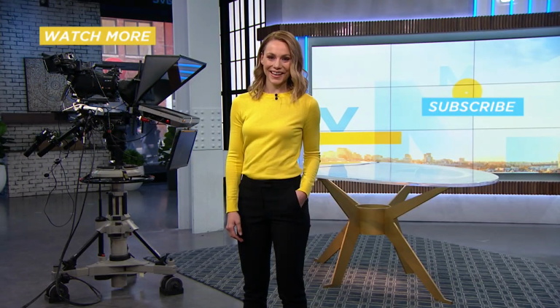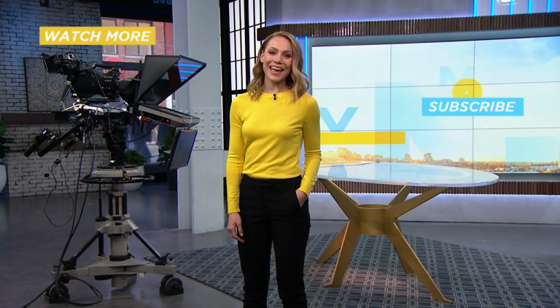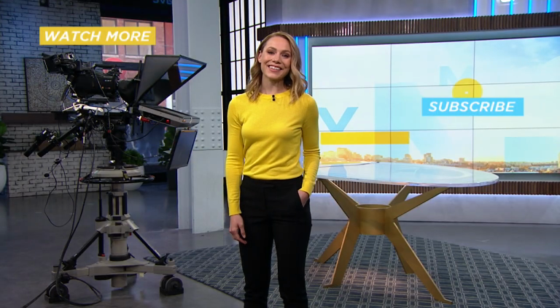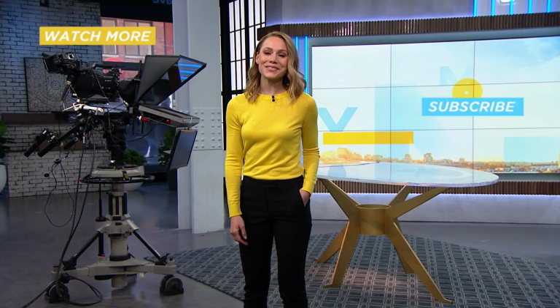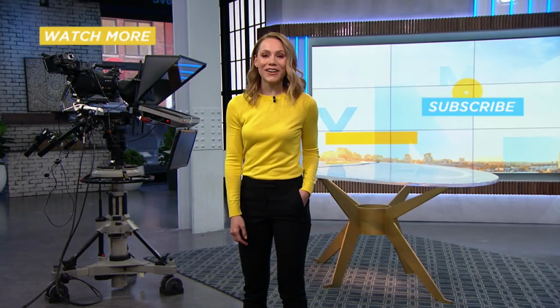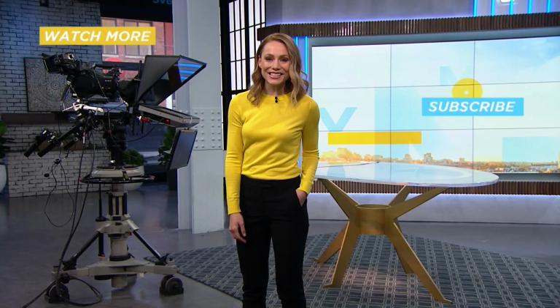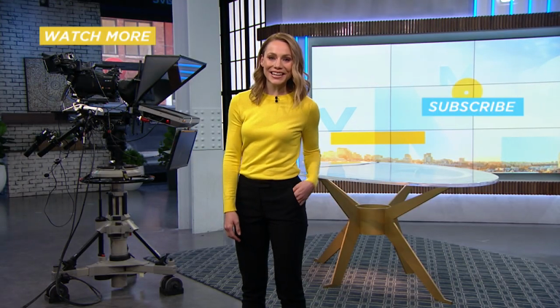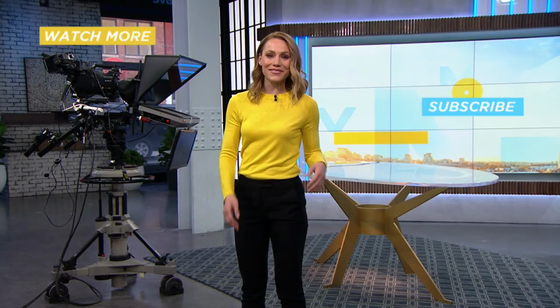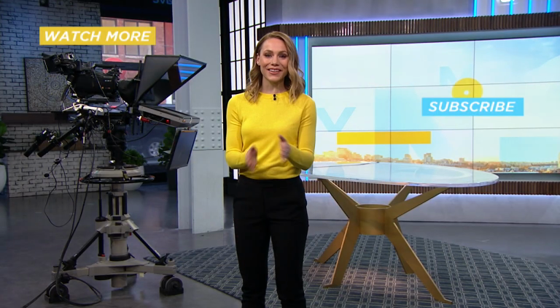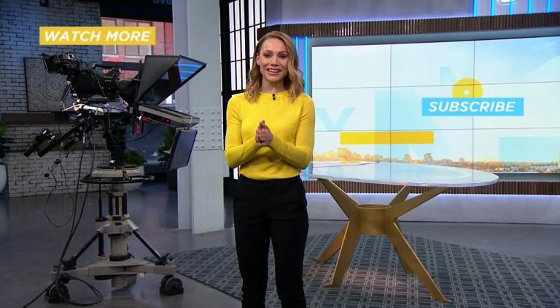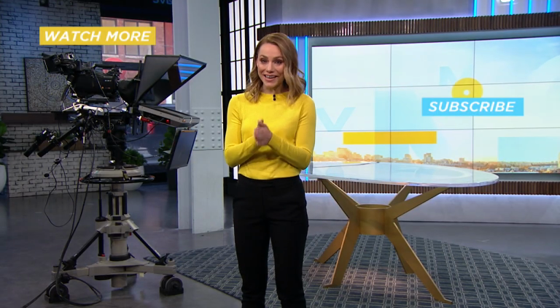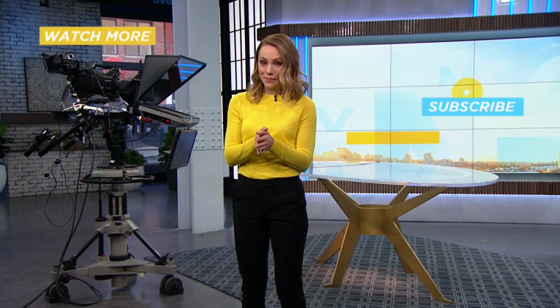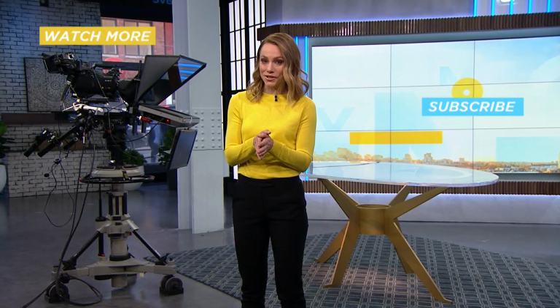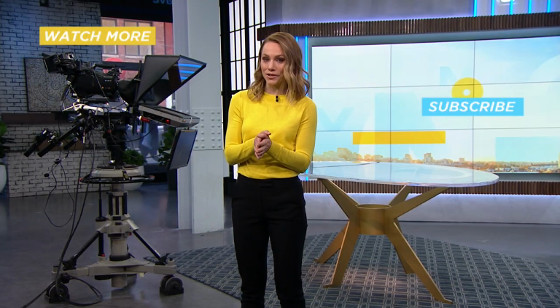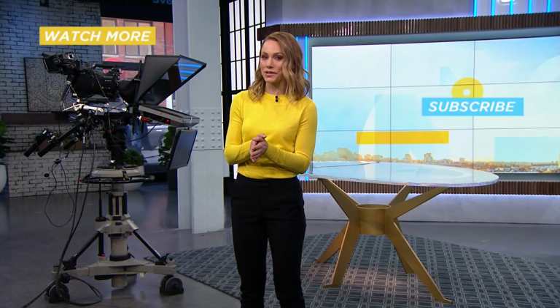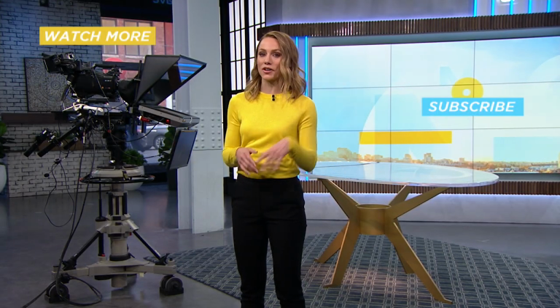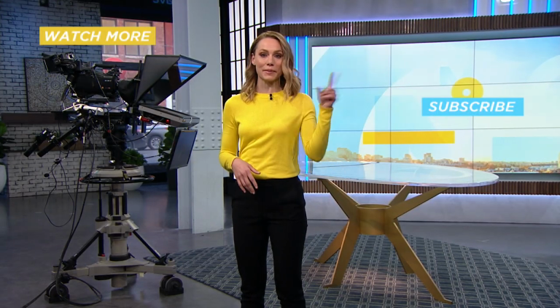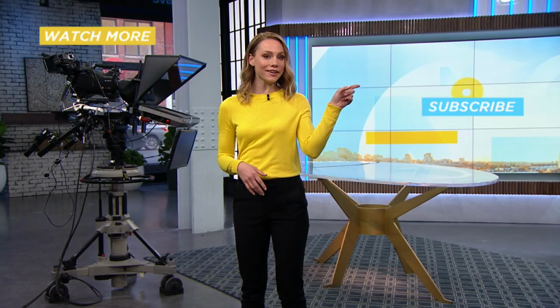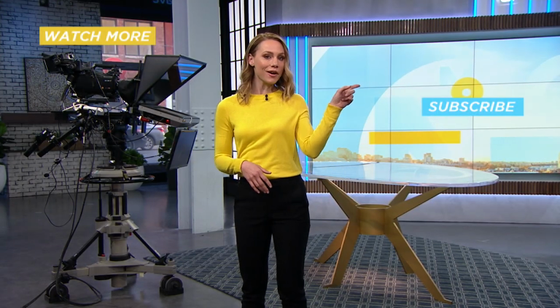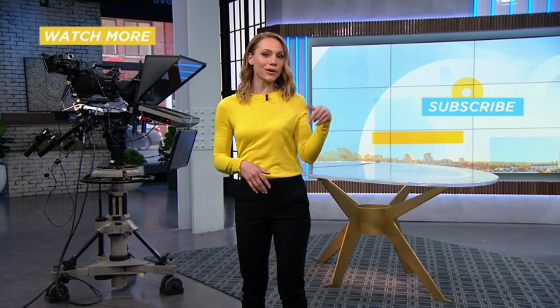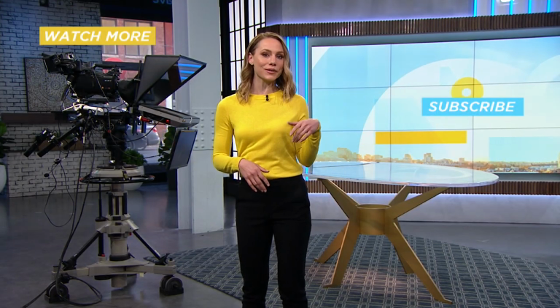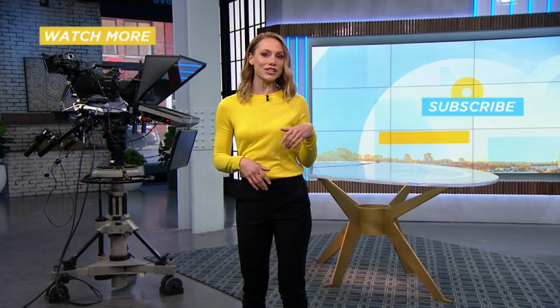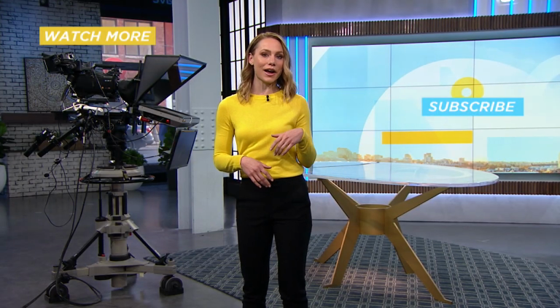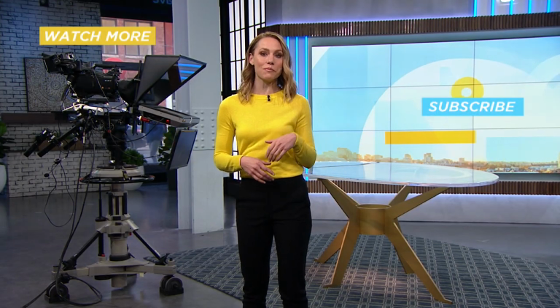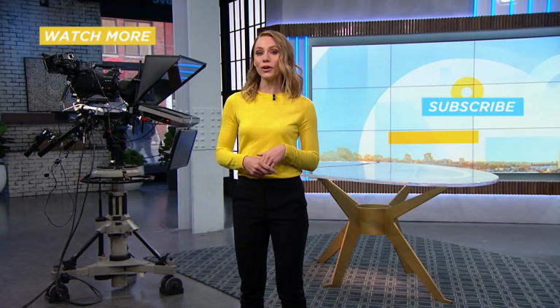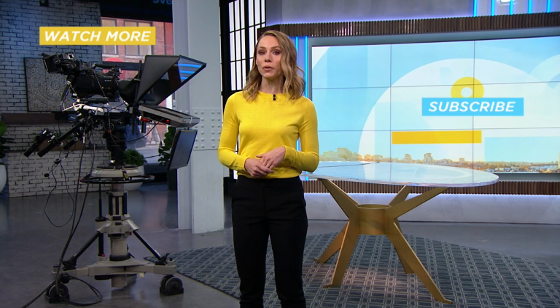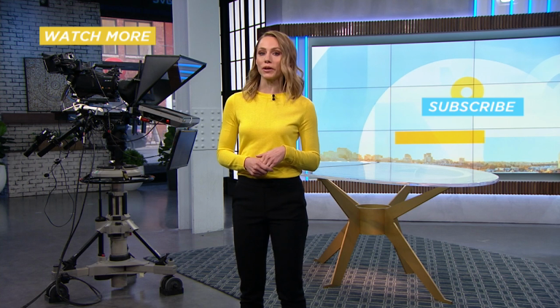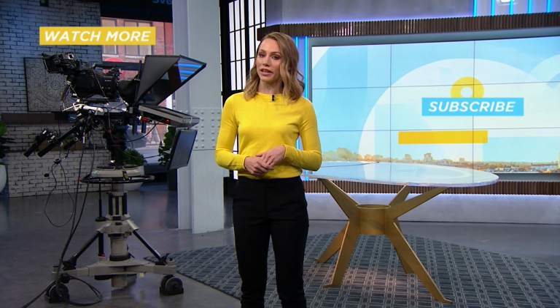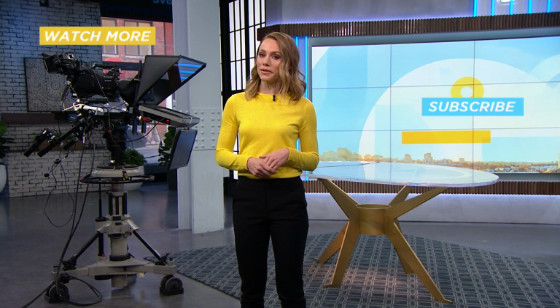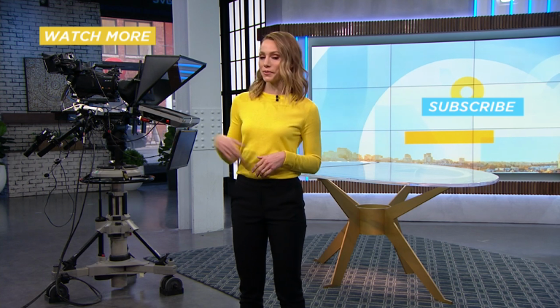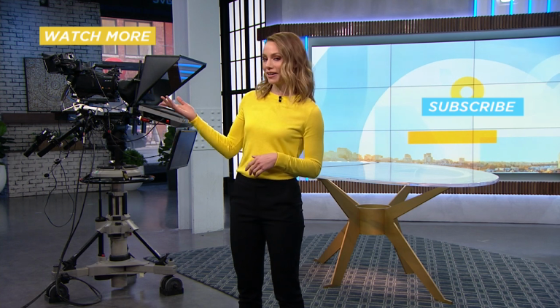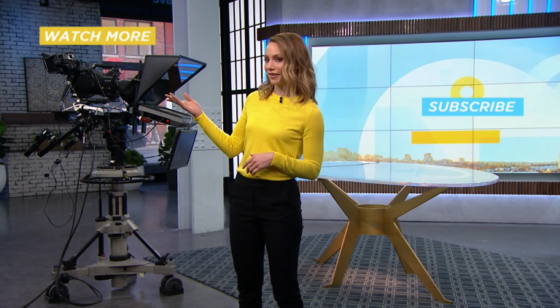Hey, thanks for watching! If you liked this, be sure to subscribe here, or you can check out more Your Morning videos right here.